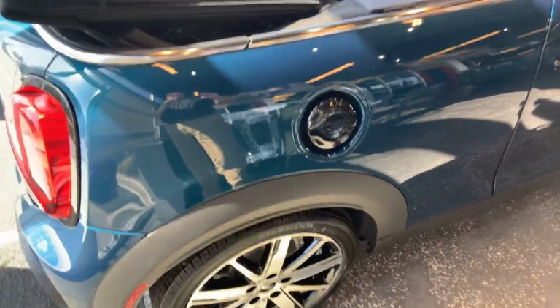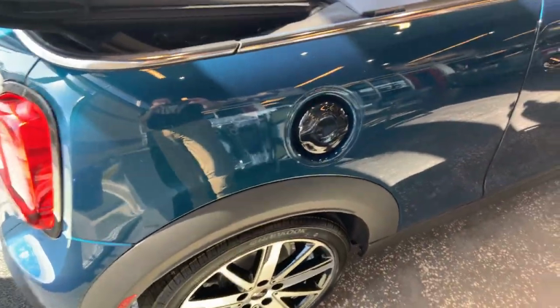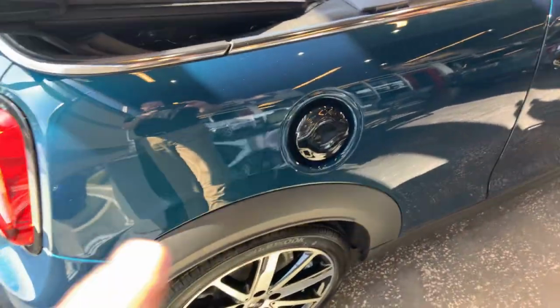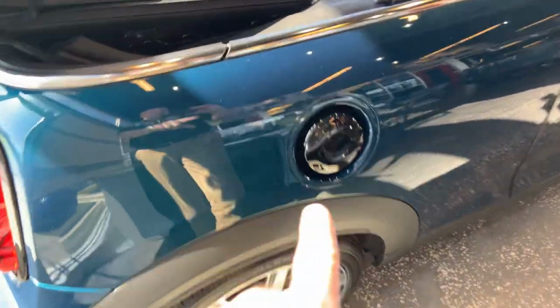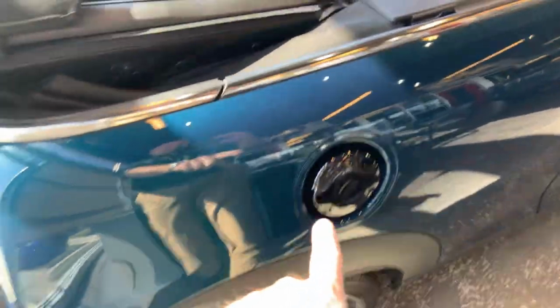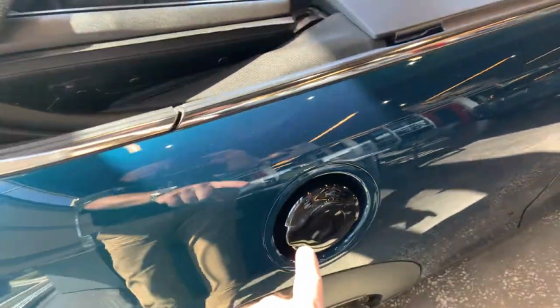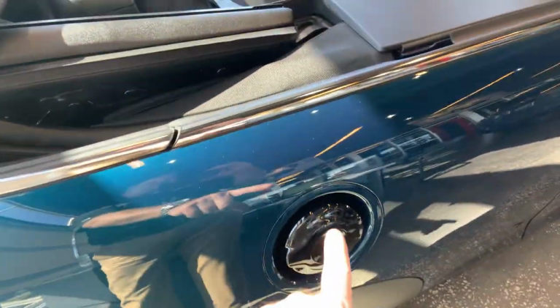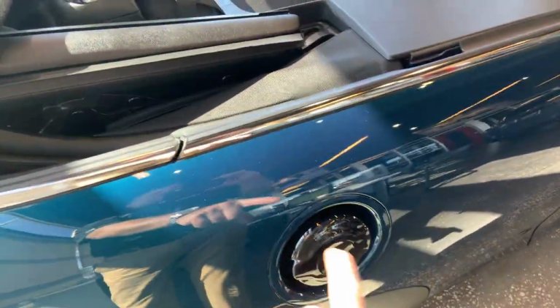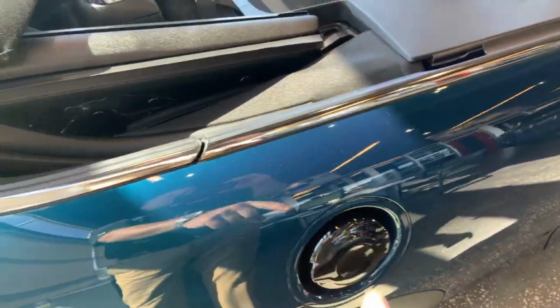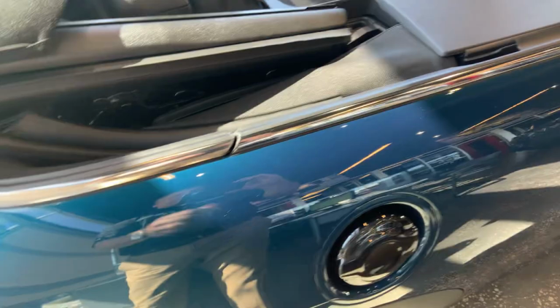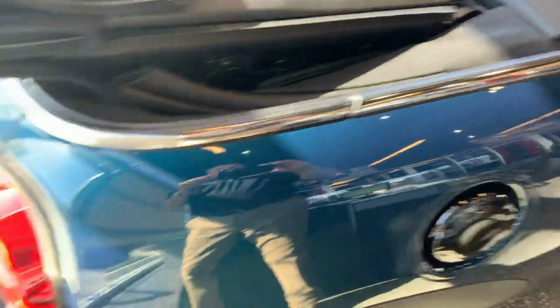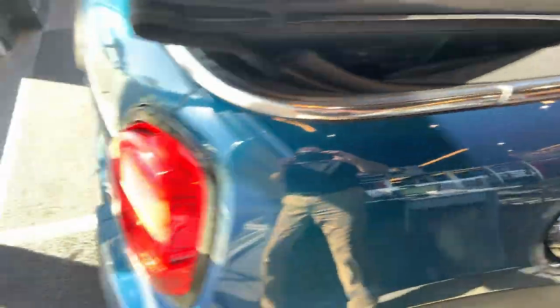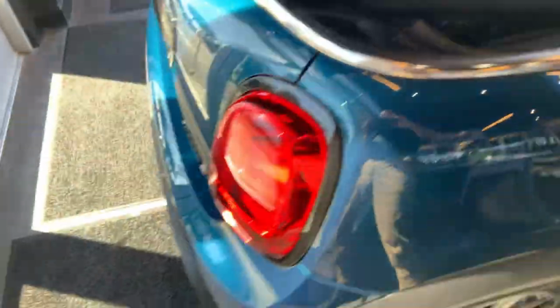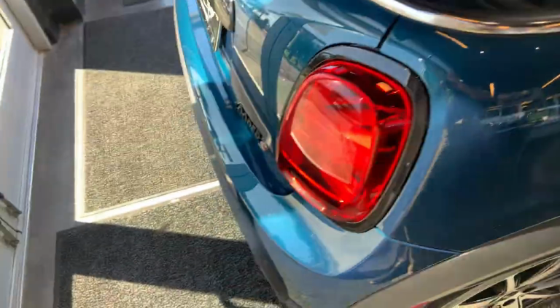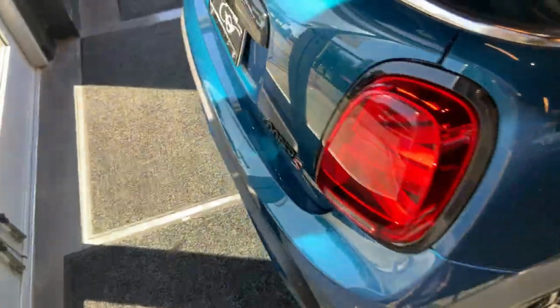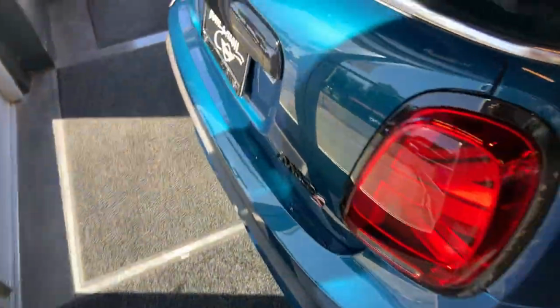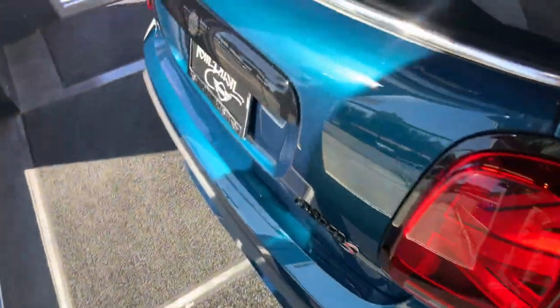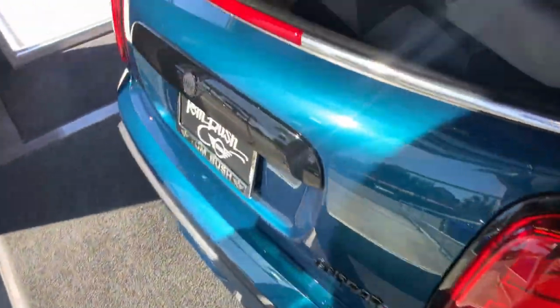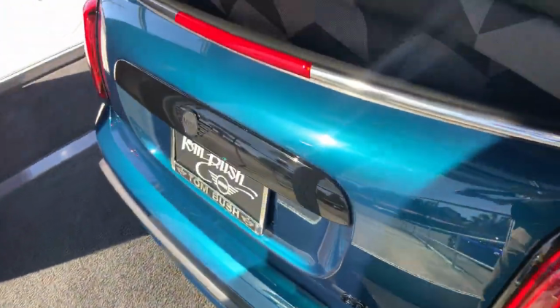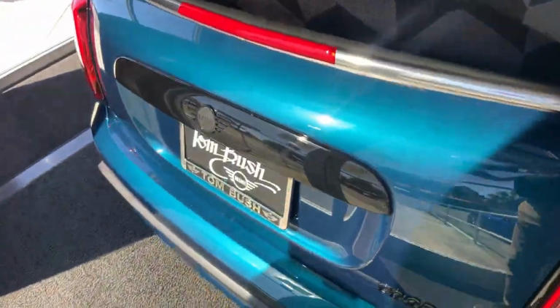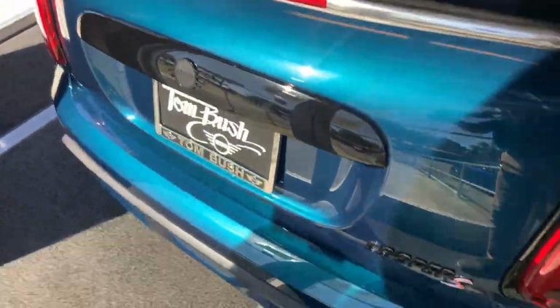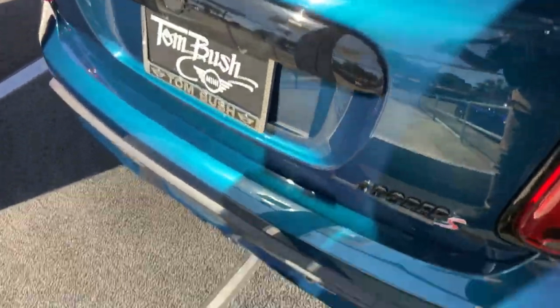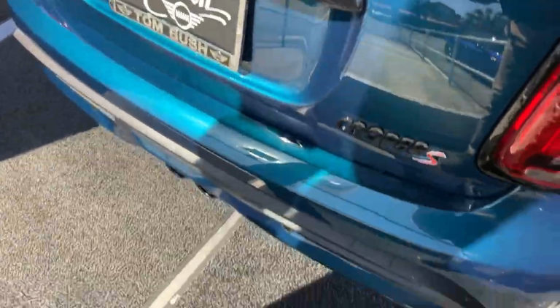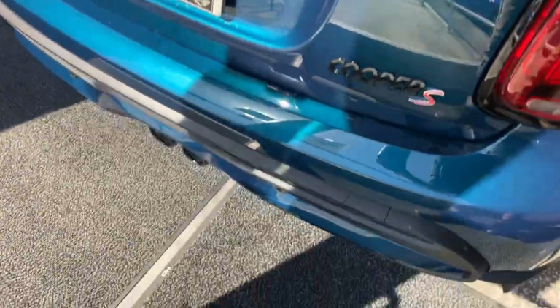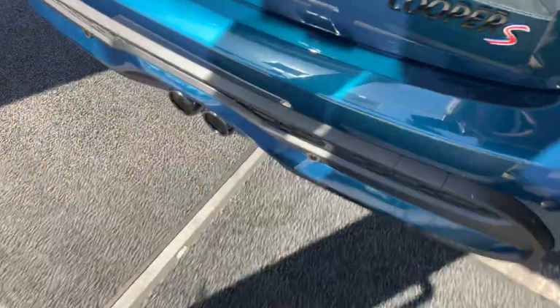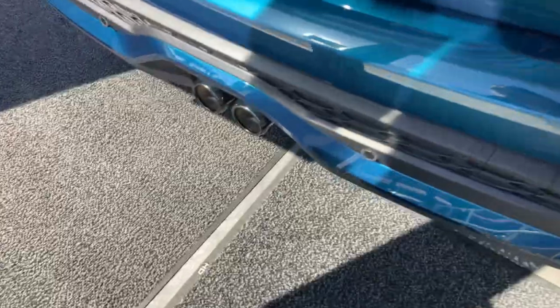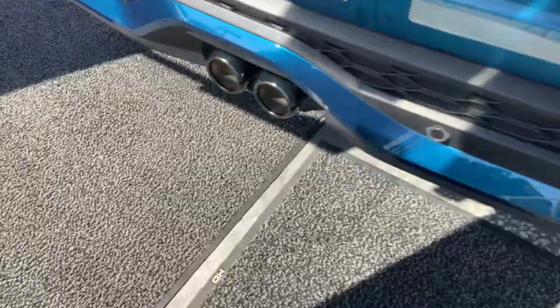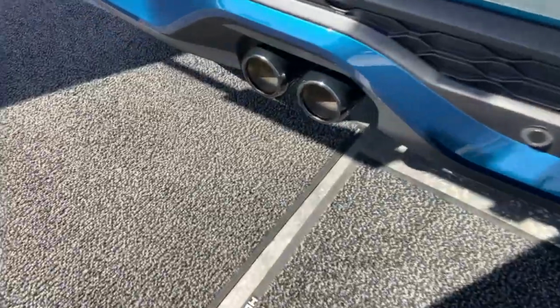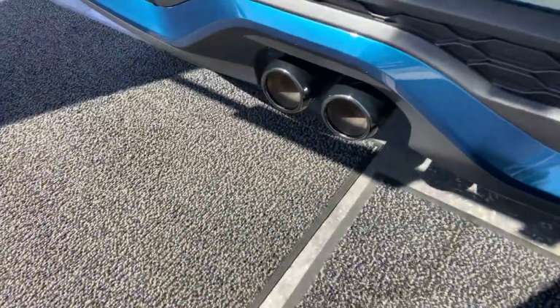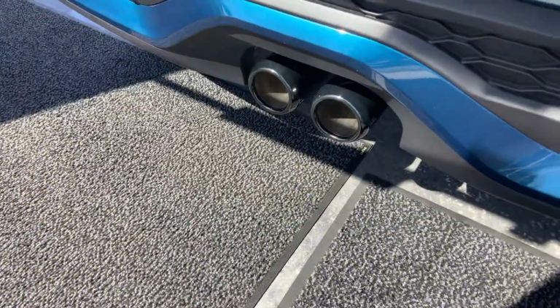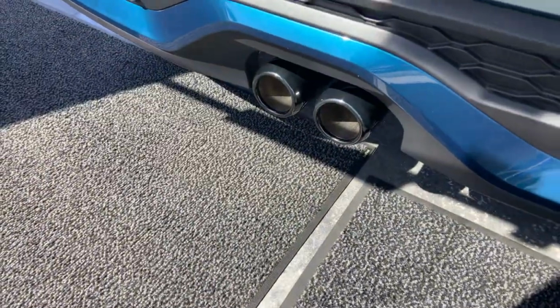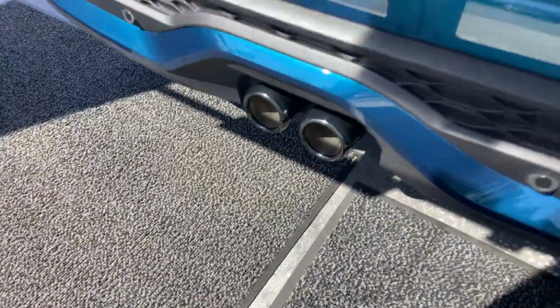You can see the piano black here on the fuel filler door, as well as the badging in the back, even down to the exhaust pipes.